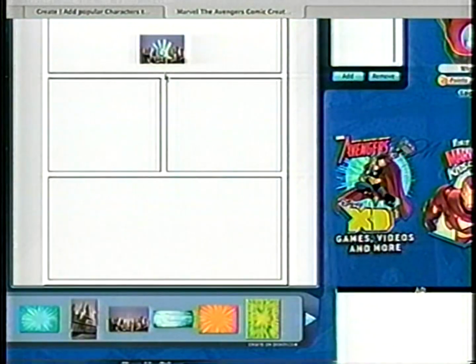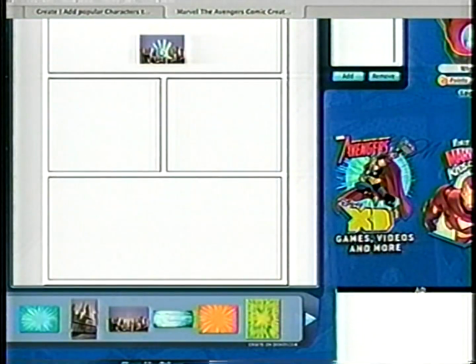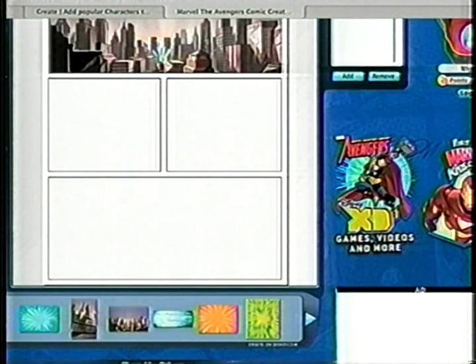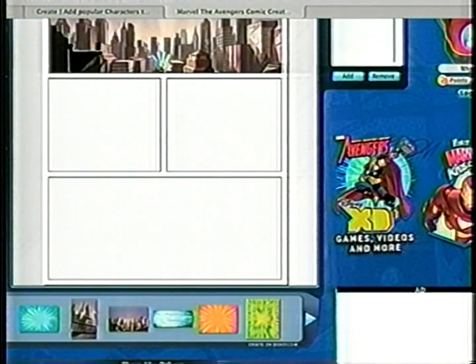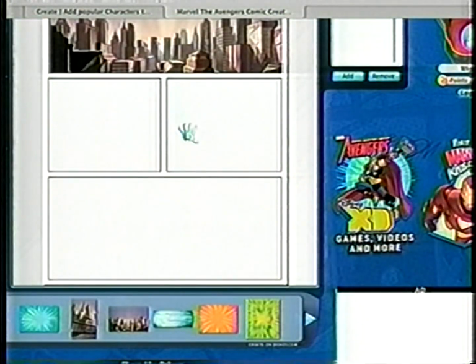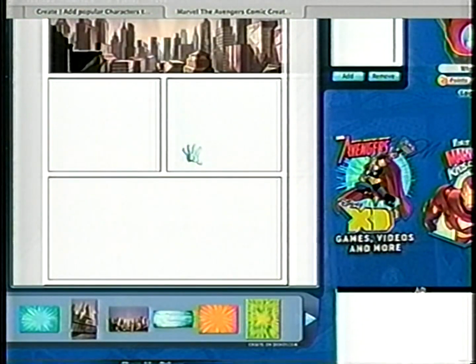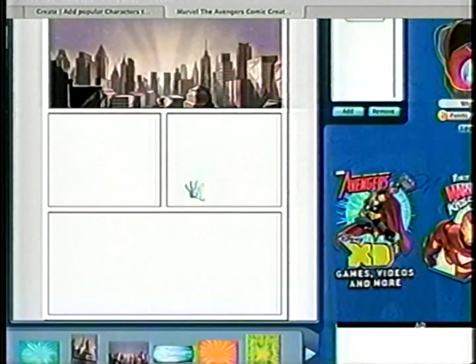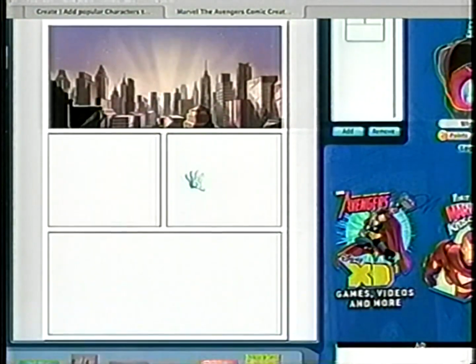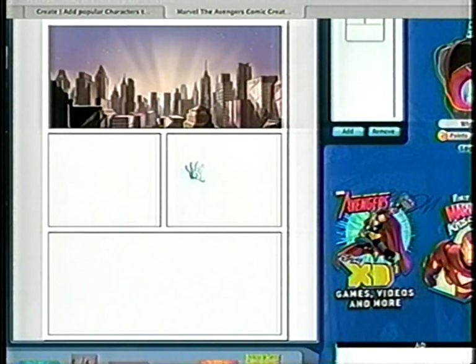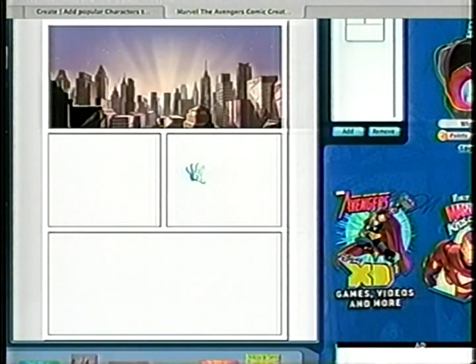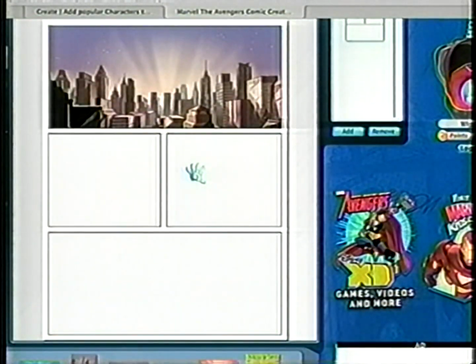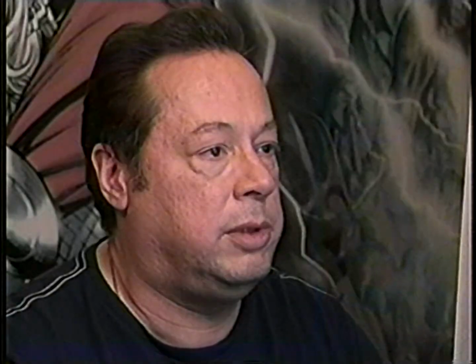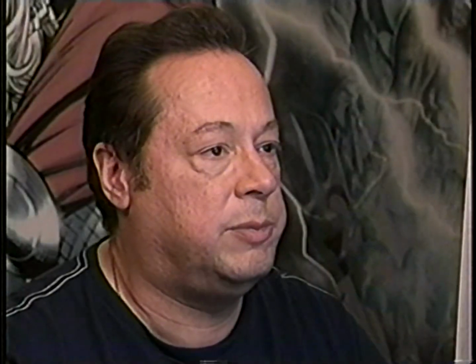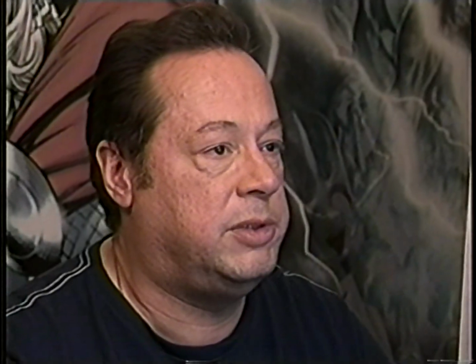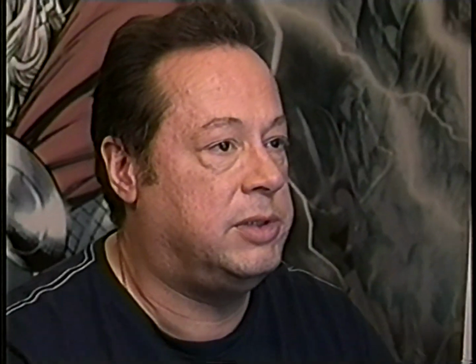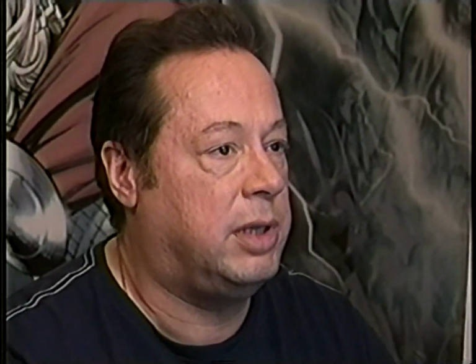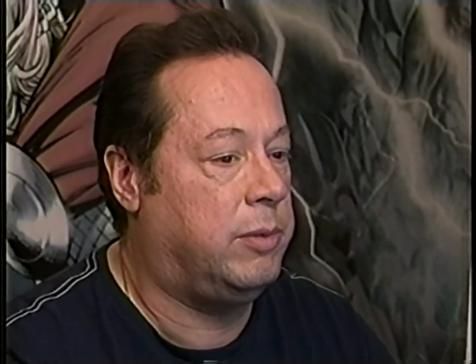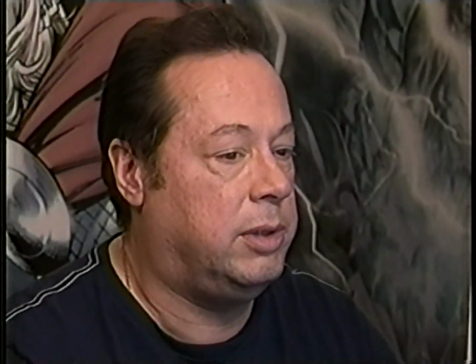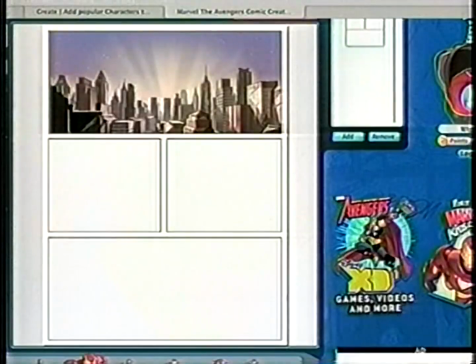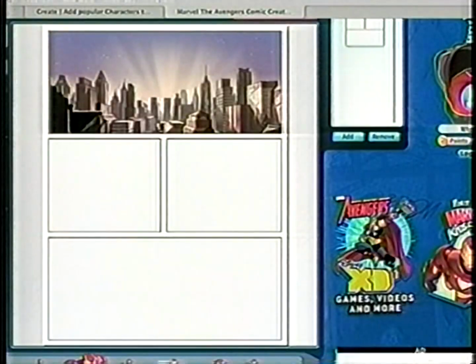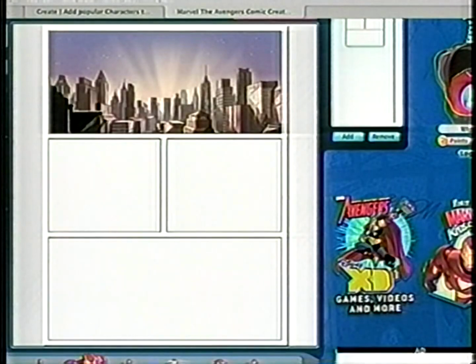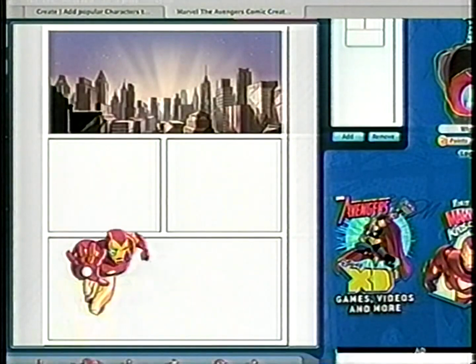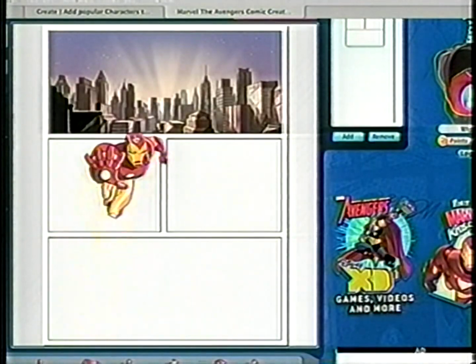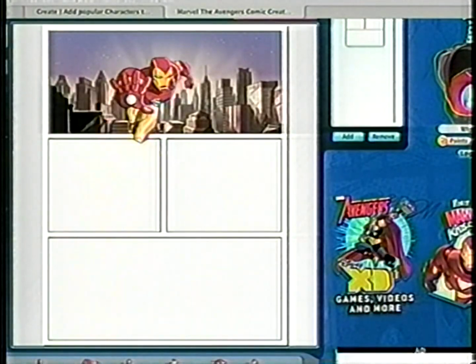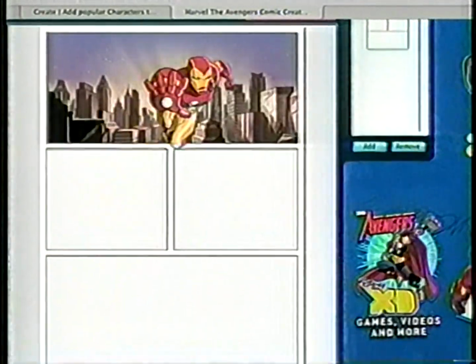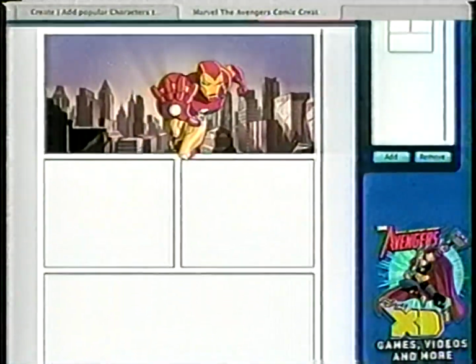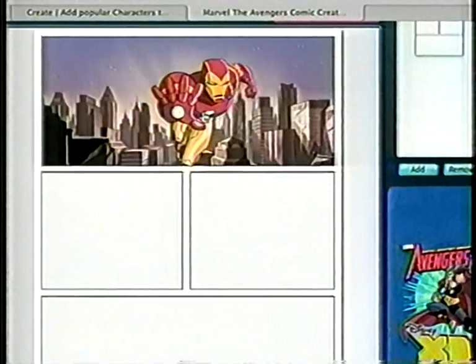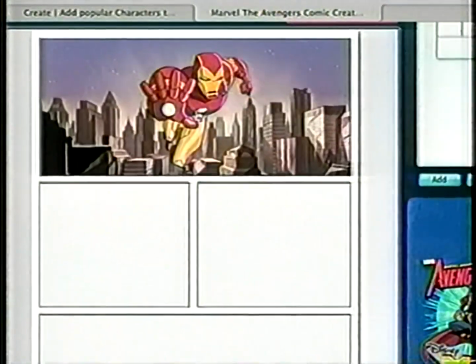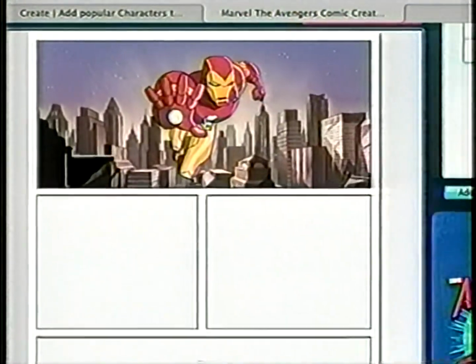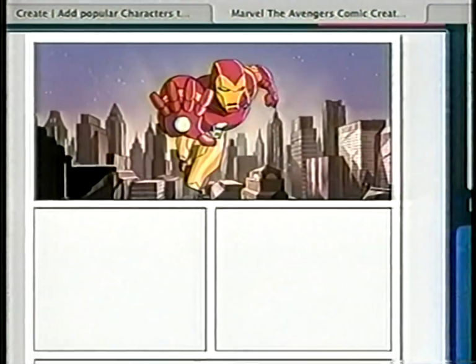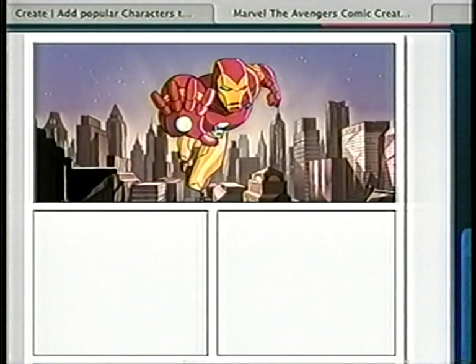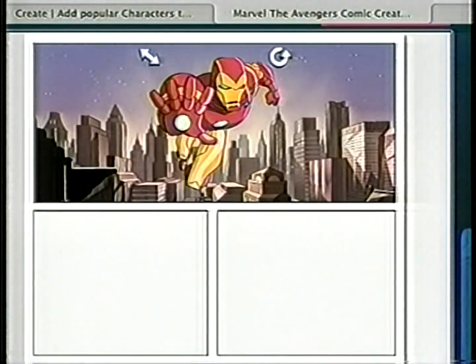So we'll go here to background. There's my cityscape. Now I'm going to select Iron Man.